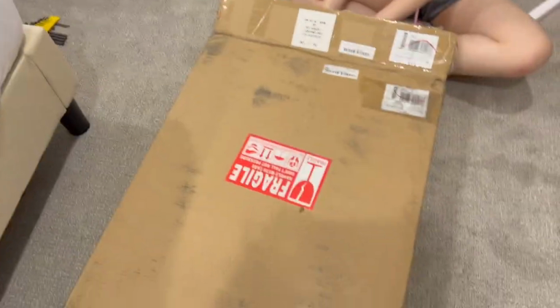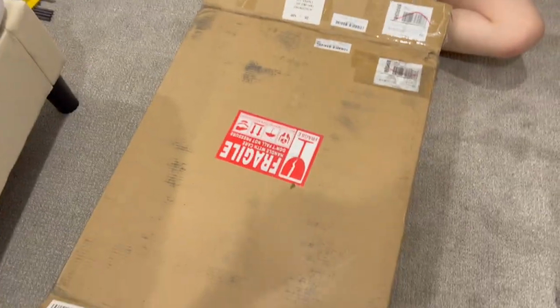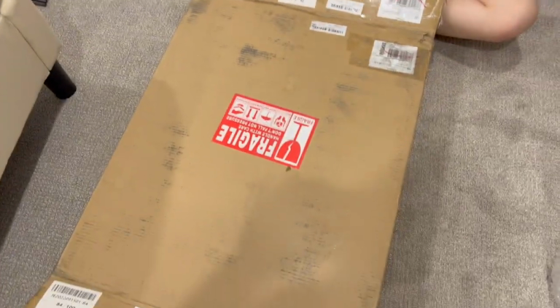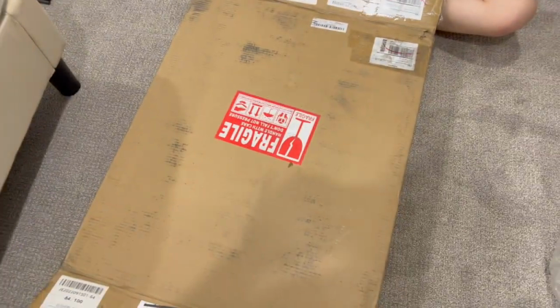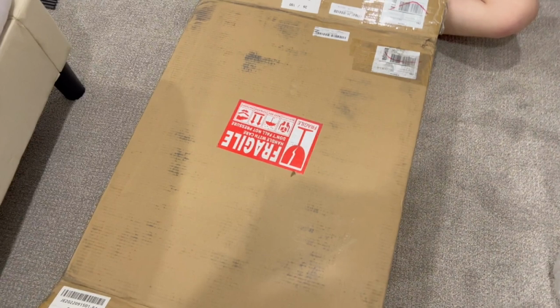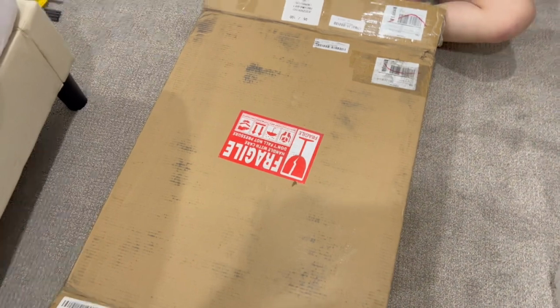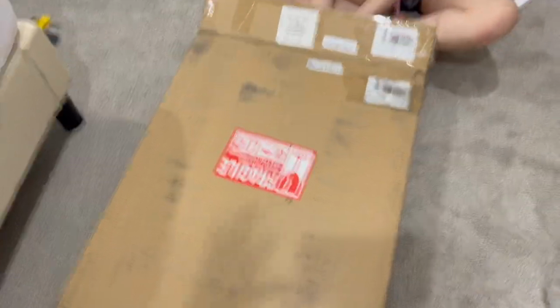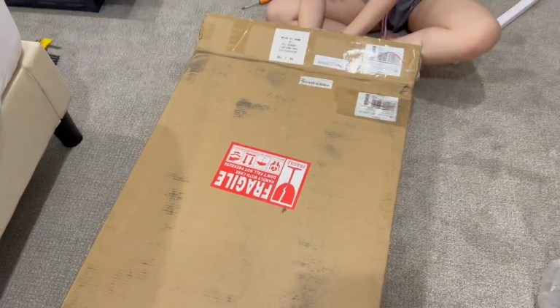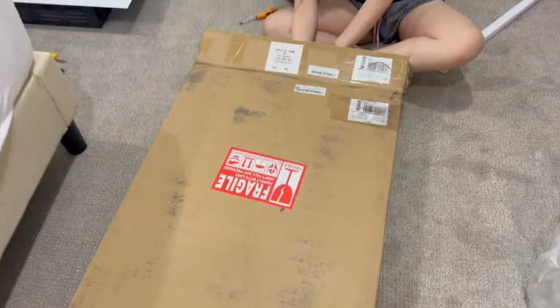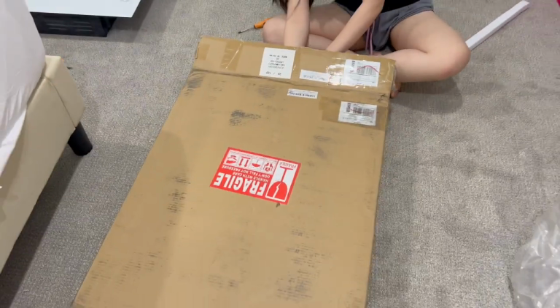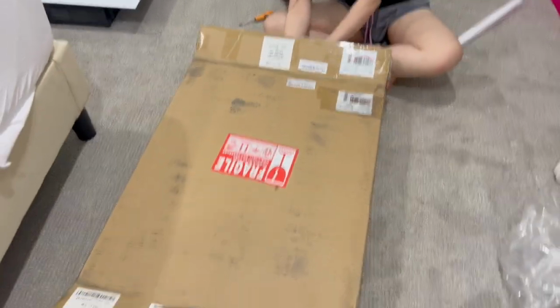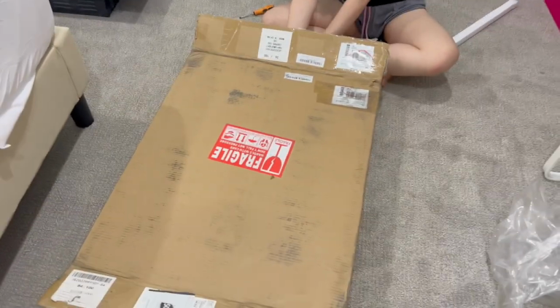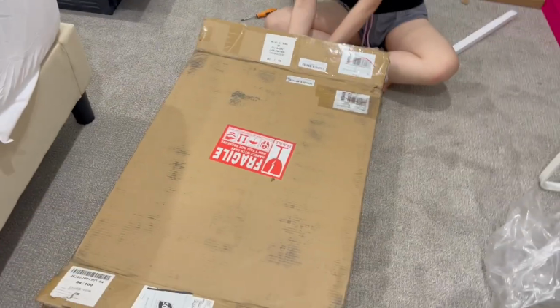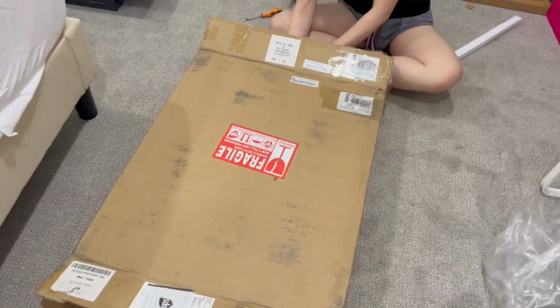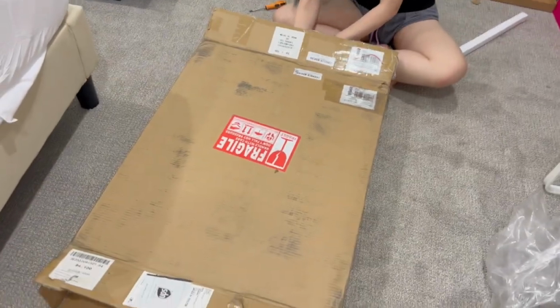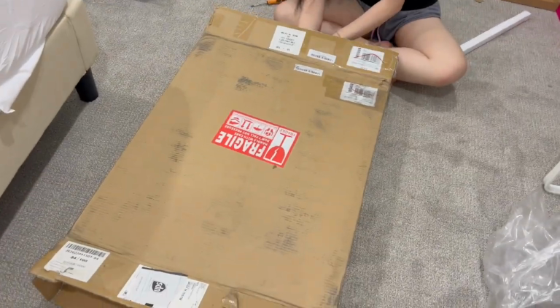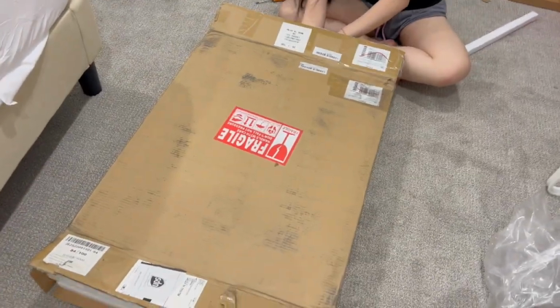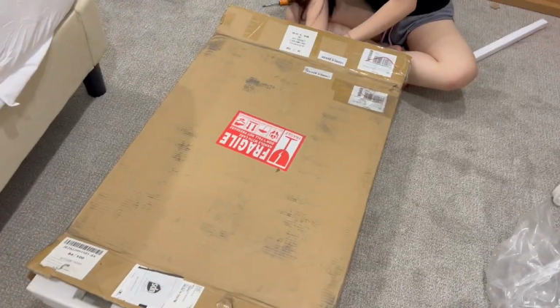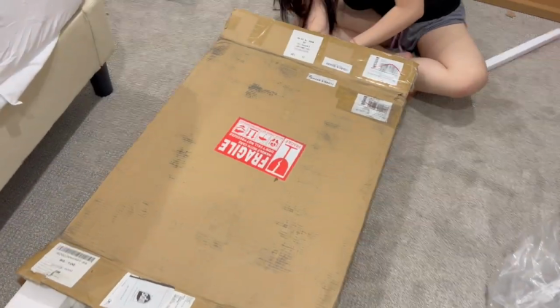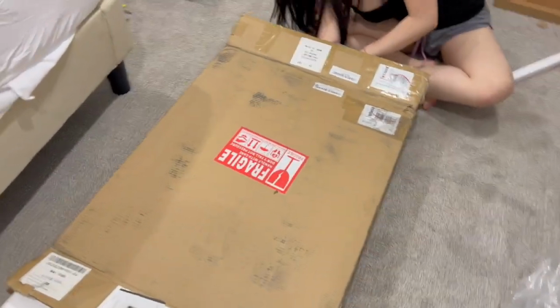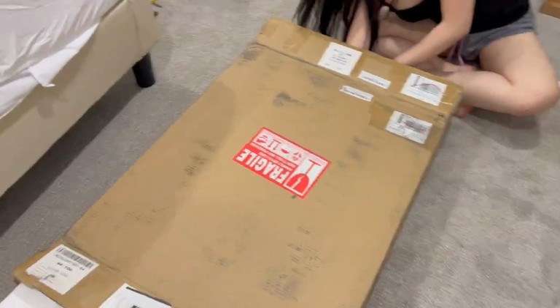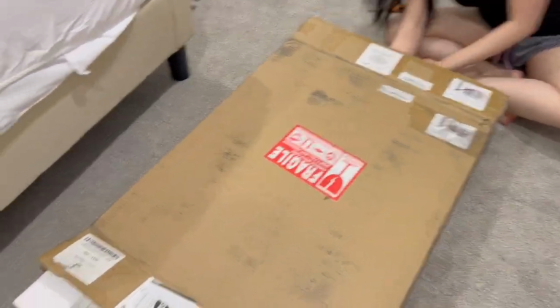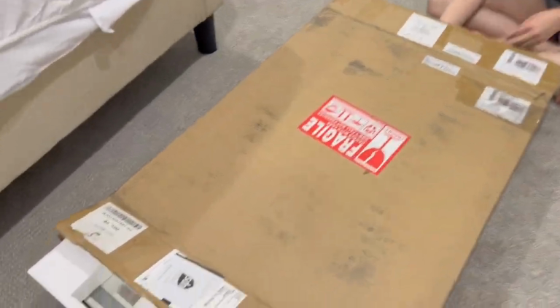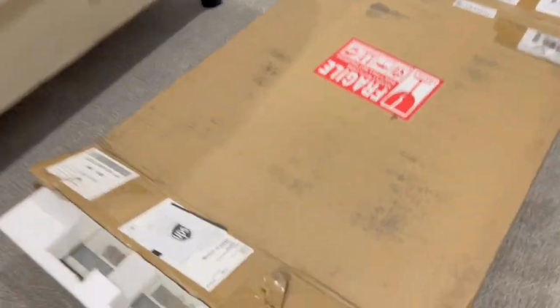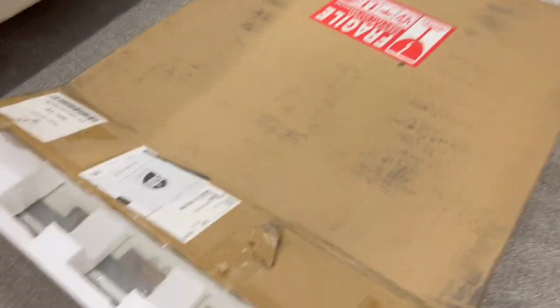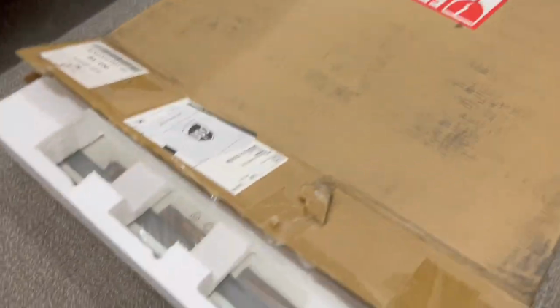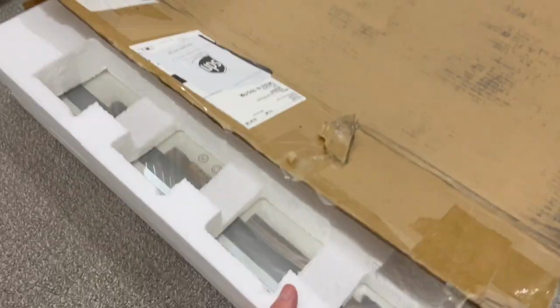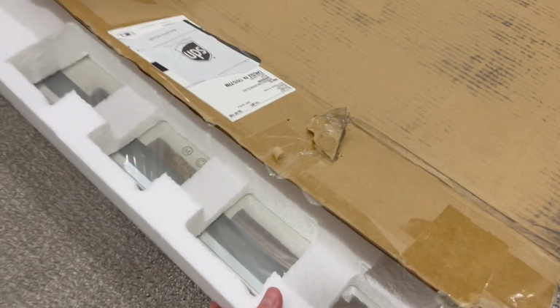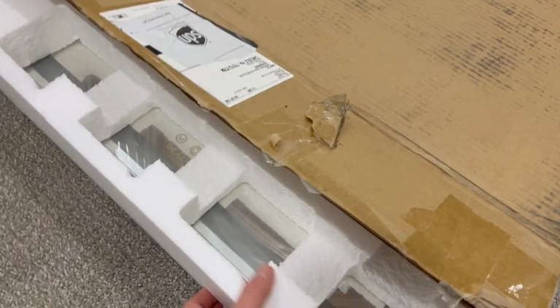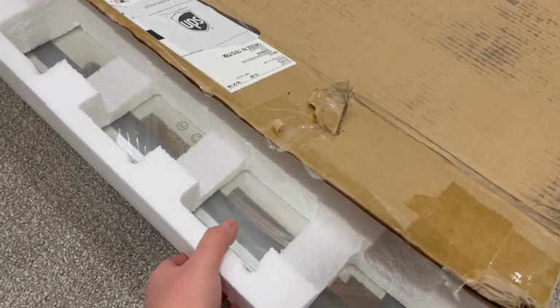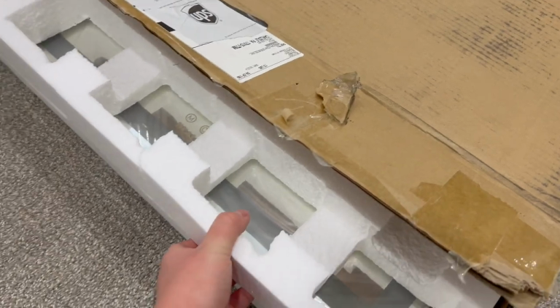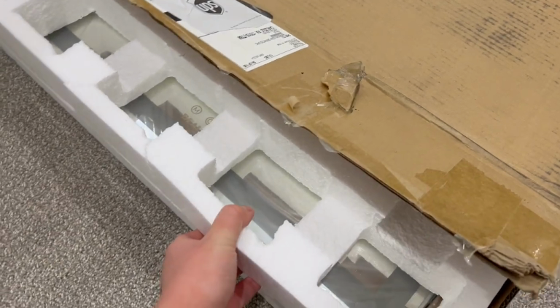So this is the mirror and then my sister is taking it out right now — oh my god, I'm so excited!